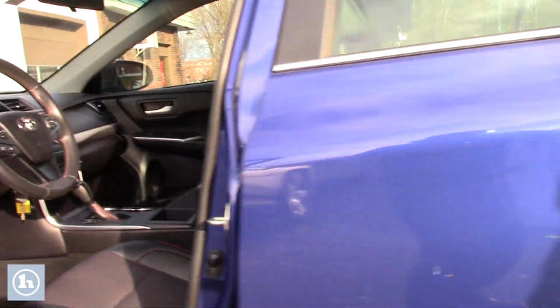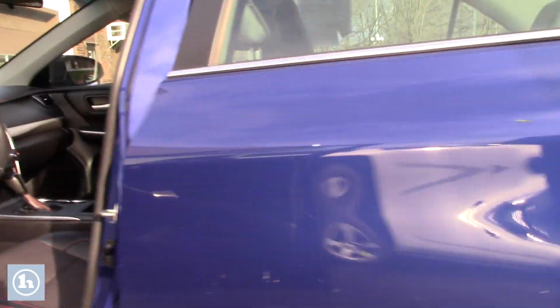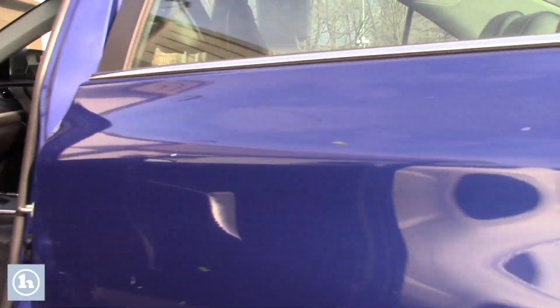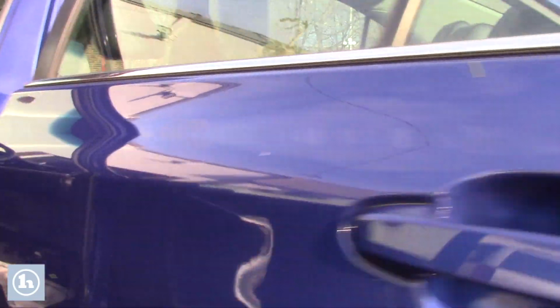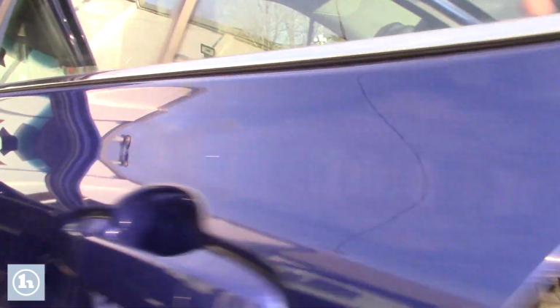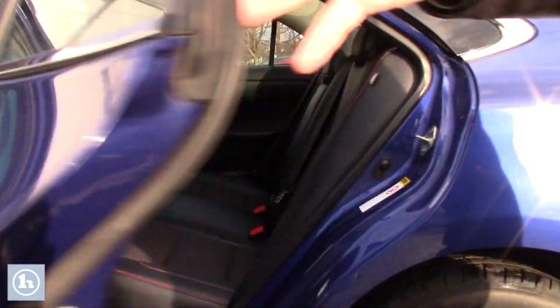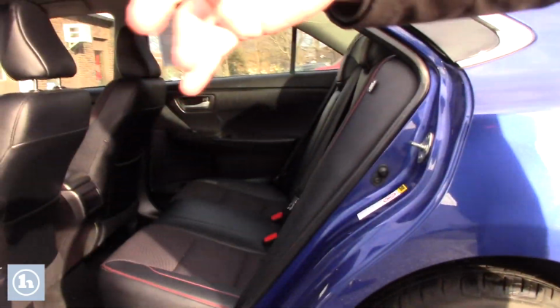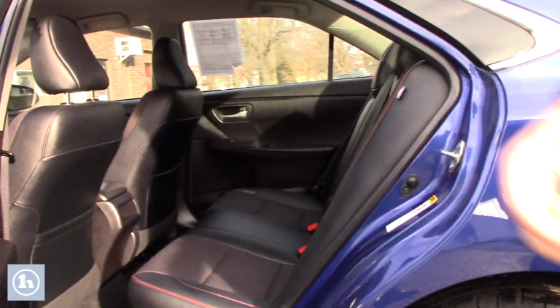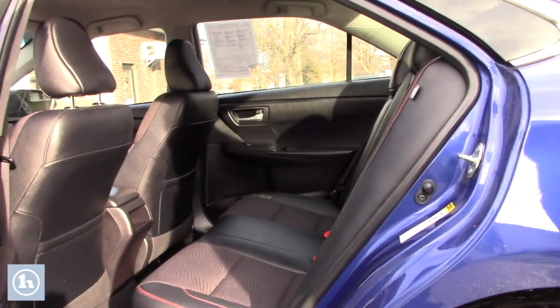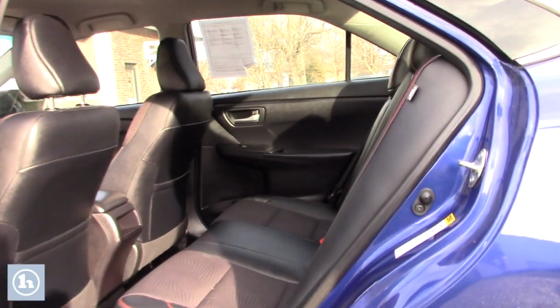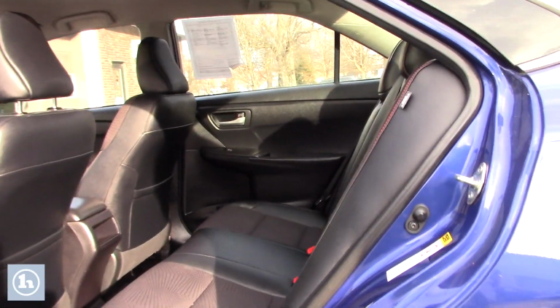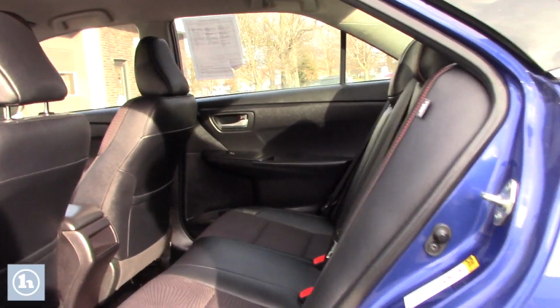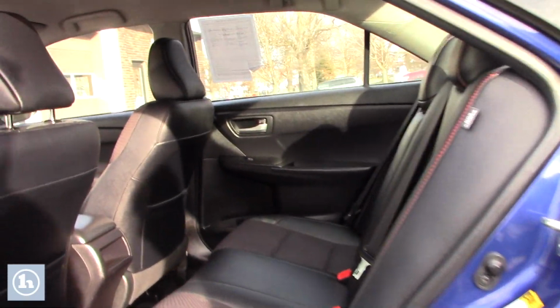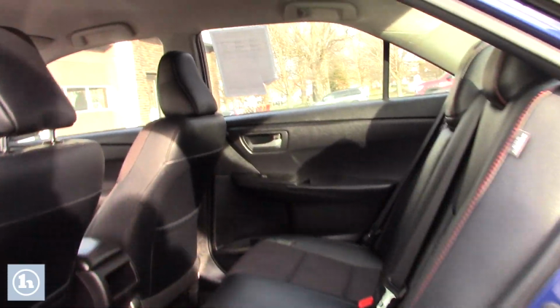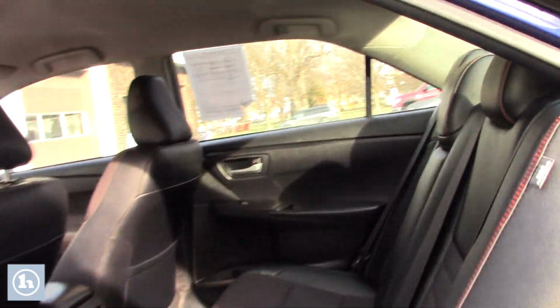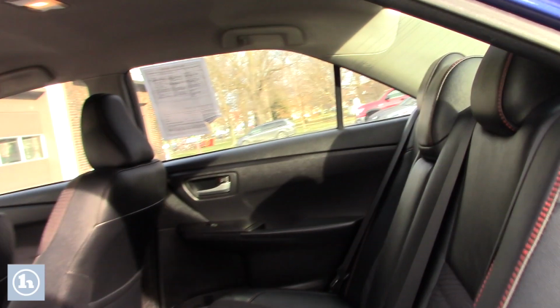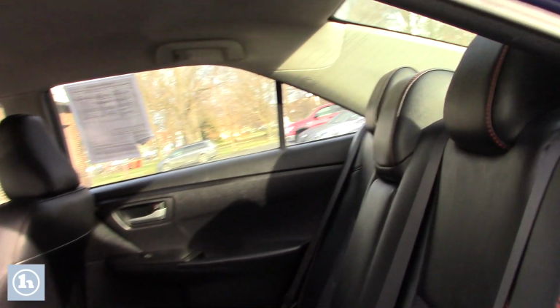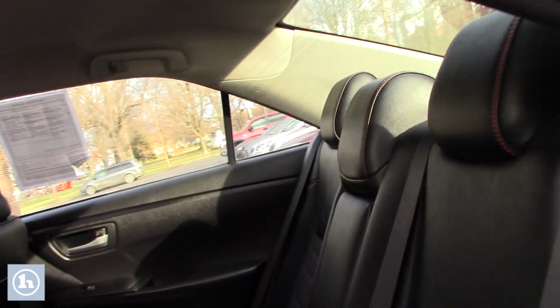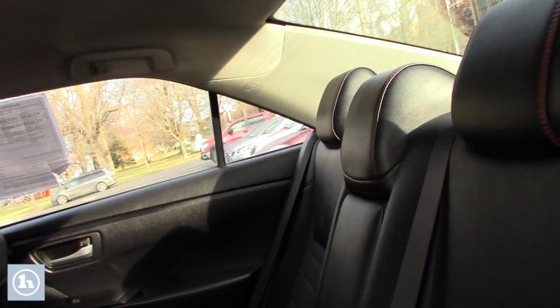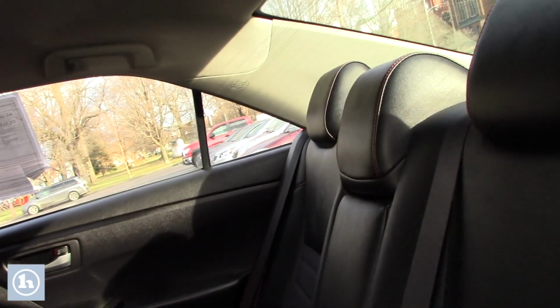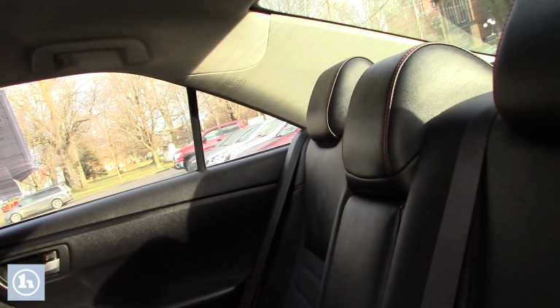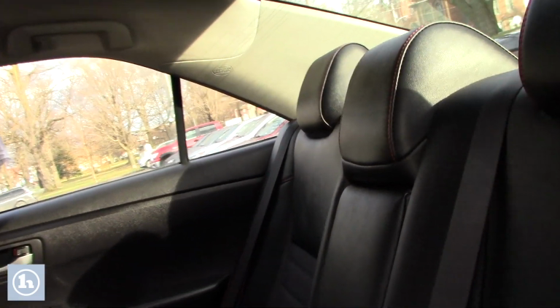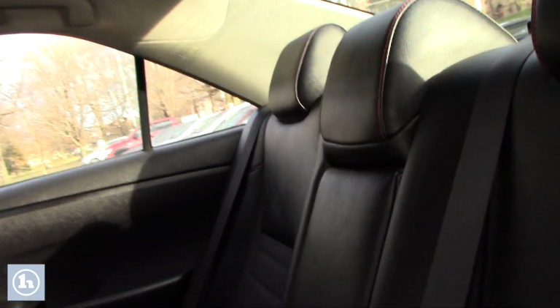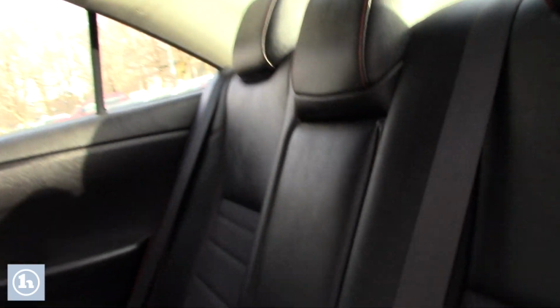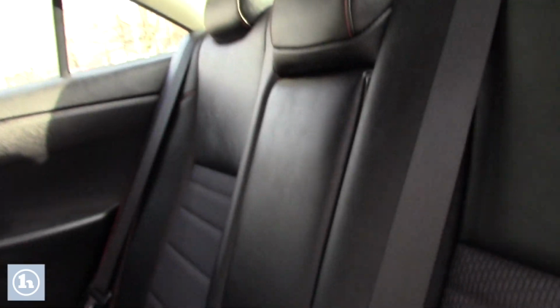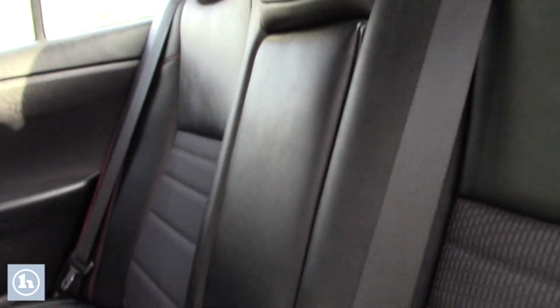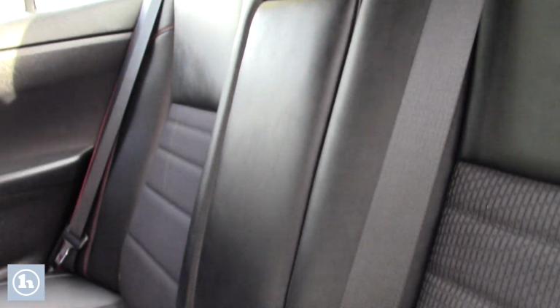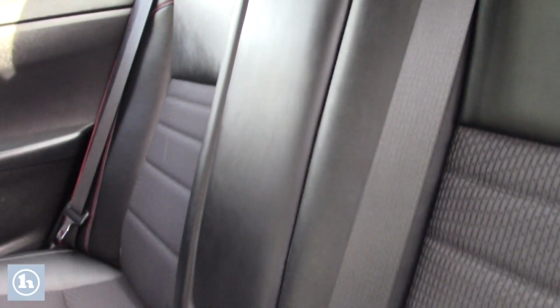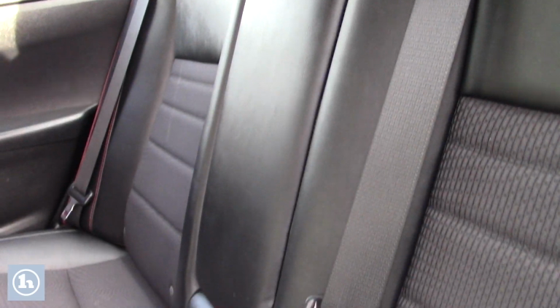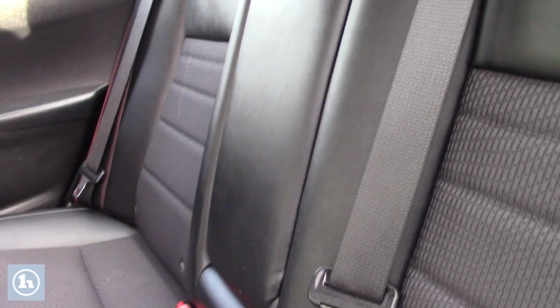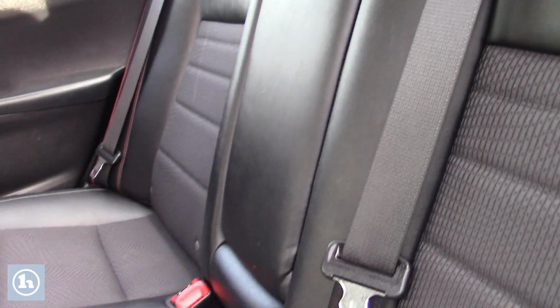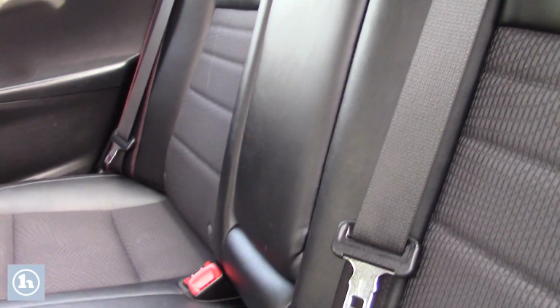Take a look in the back — plenty of passenger space. Beautiful seats with the red stitching.